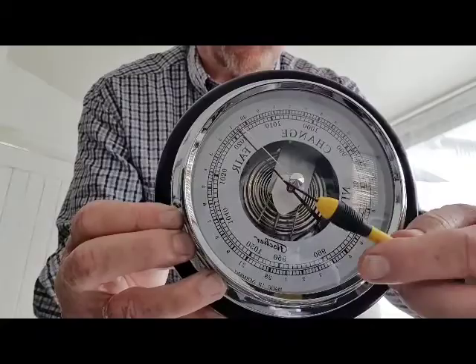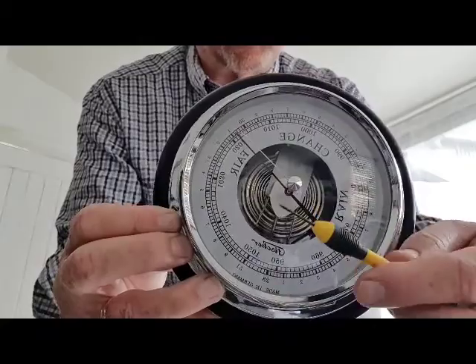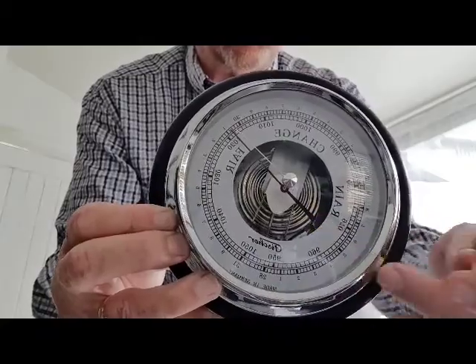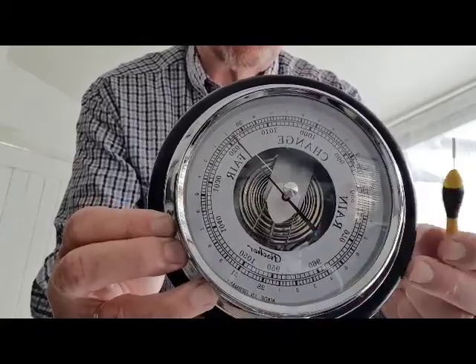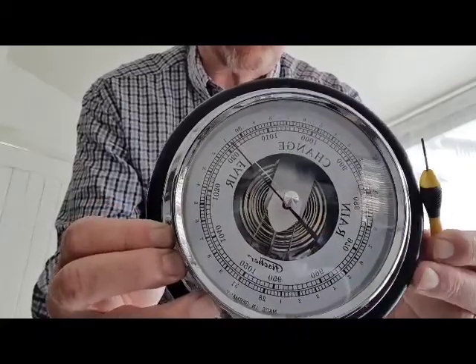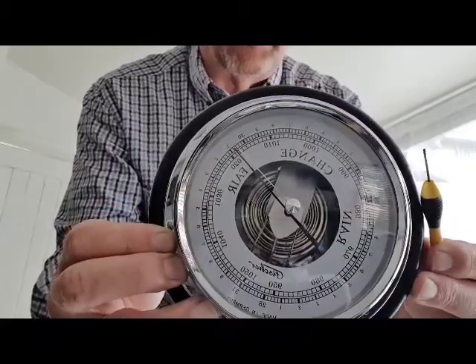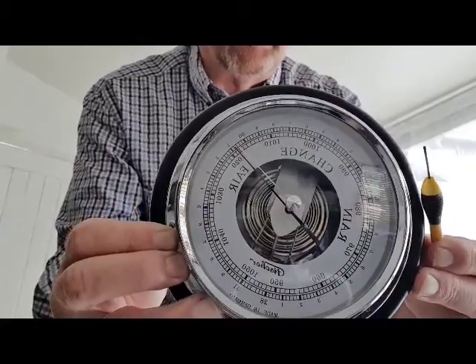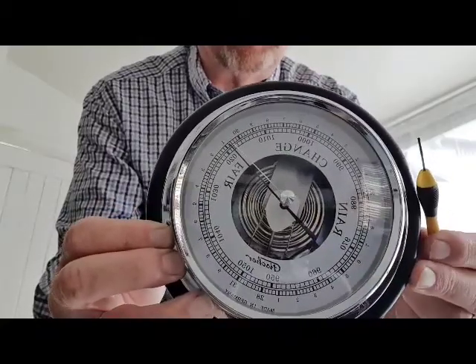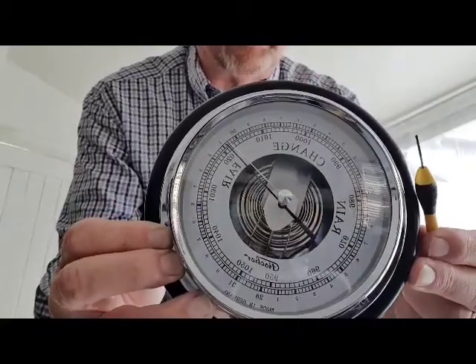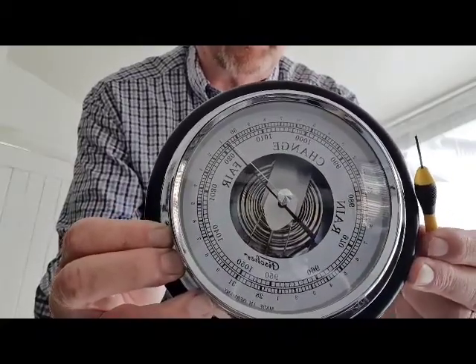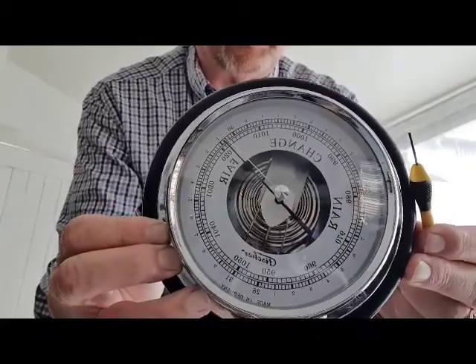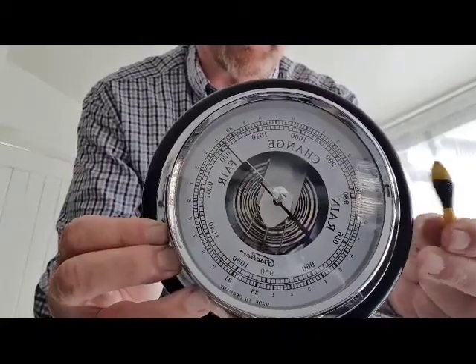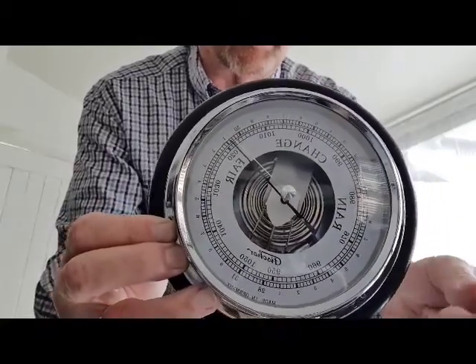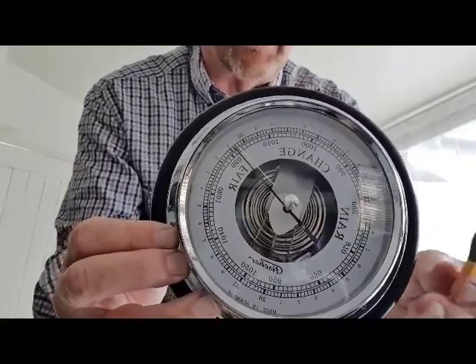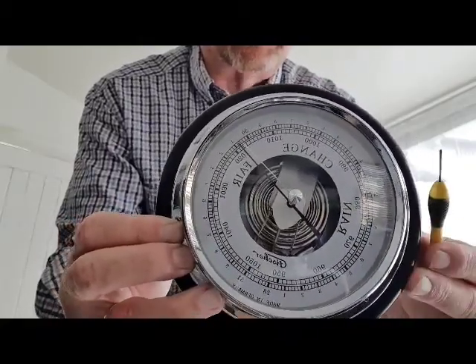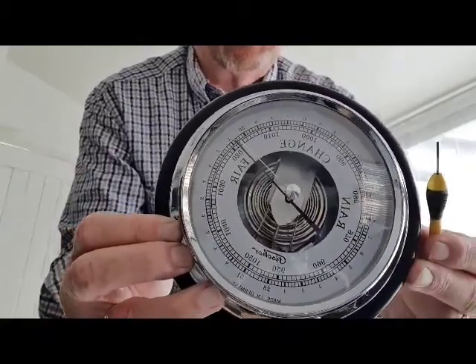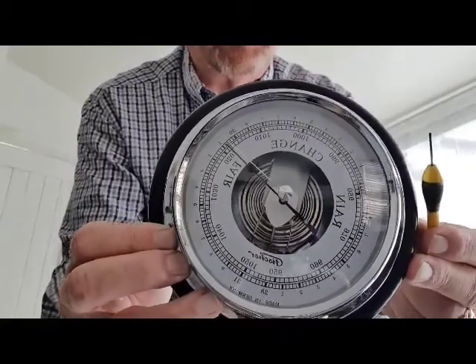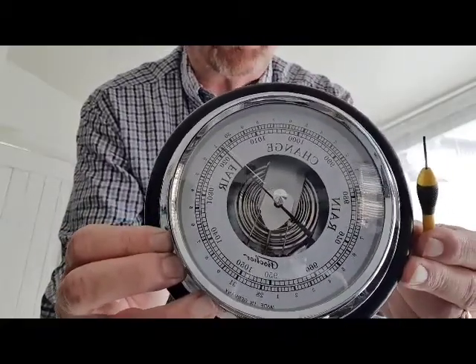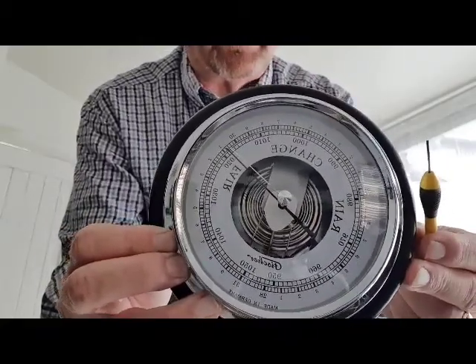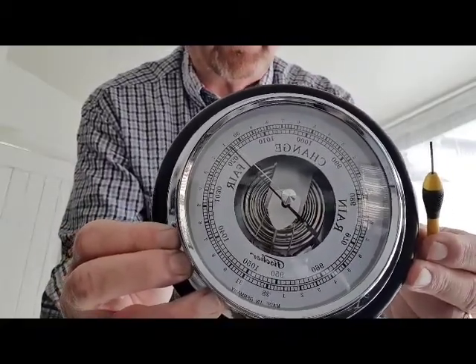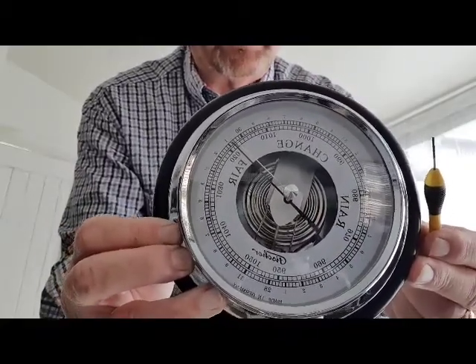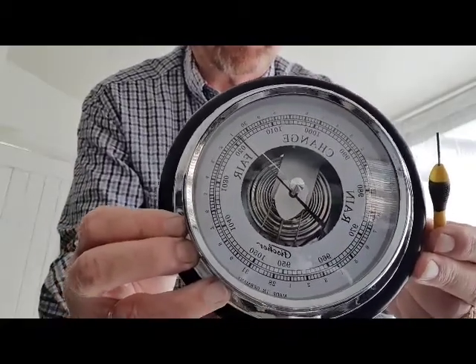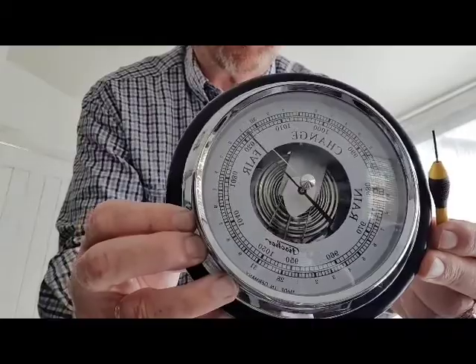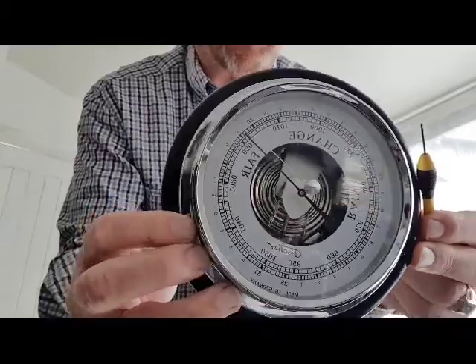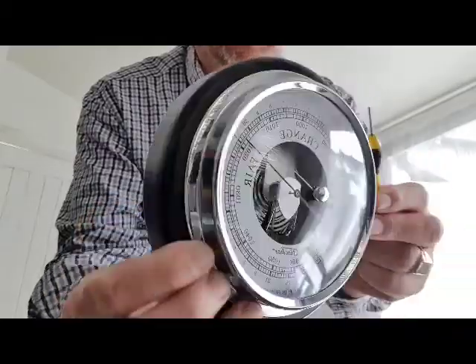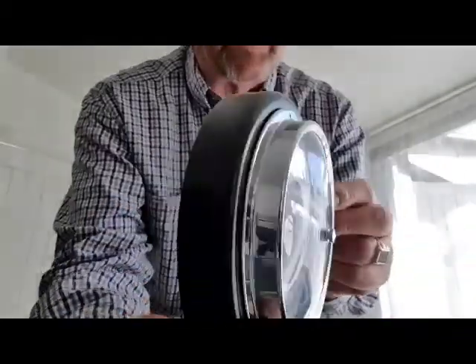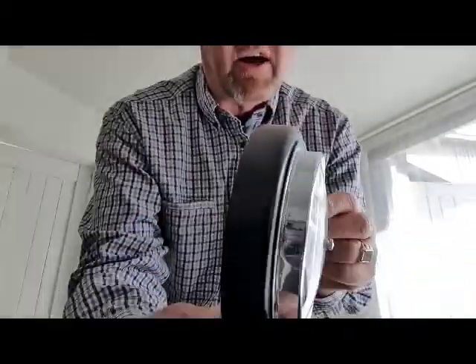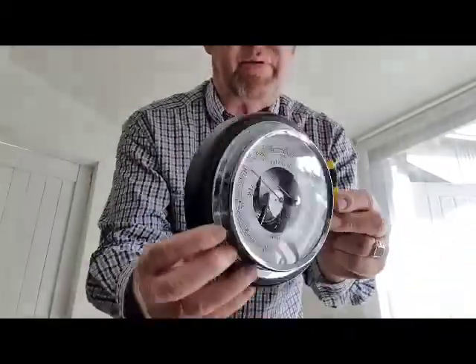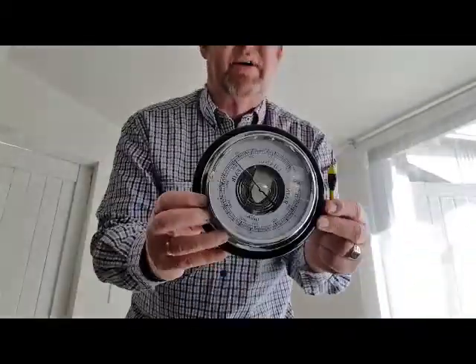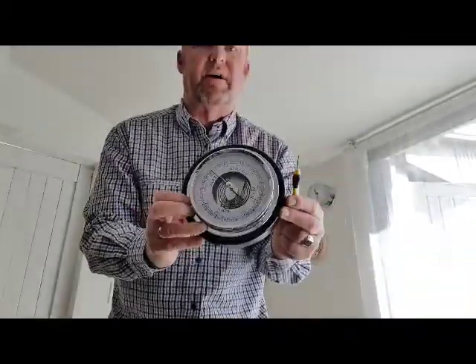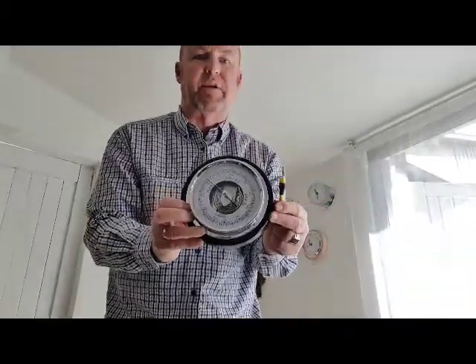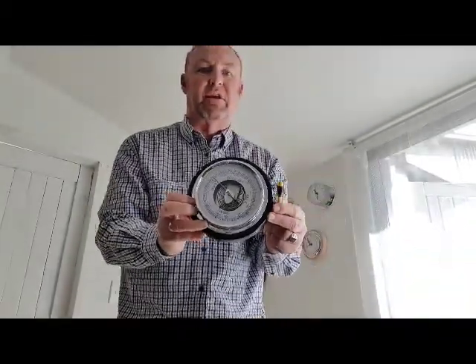What you're looking for is change. As a rule of thumb: the higher it goes, the better the weather; the lower it goes, the worse the weather. I hope this was of help — thank you.